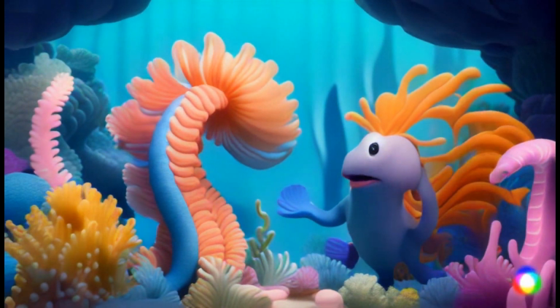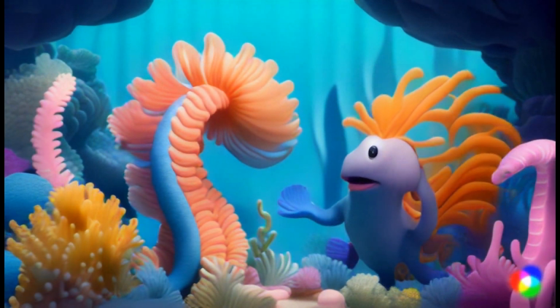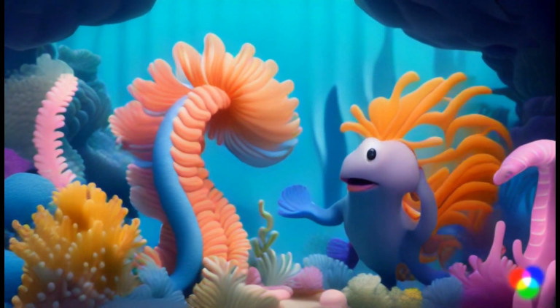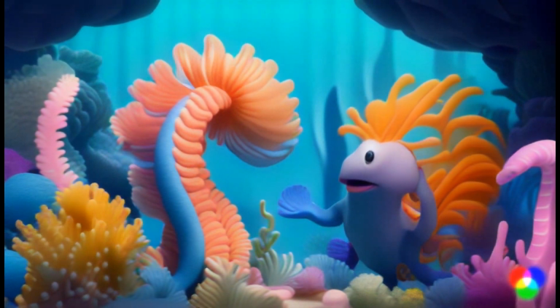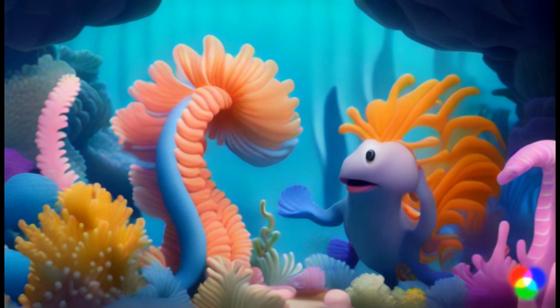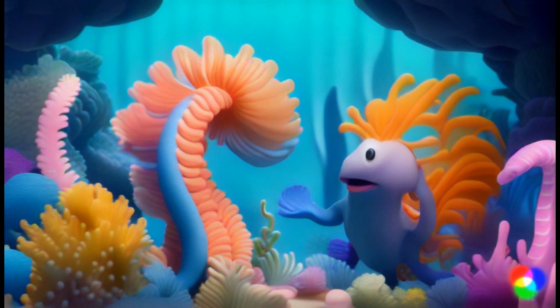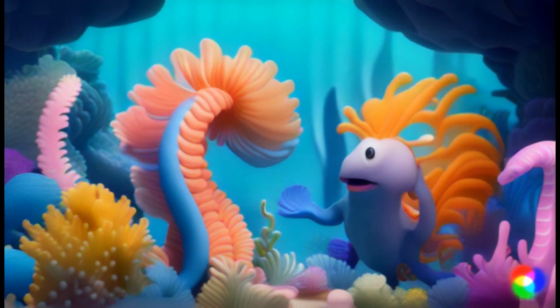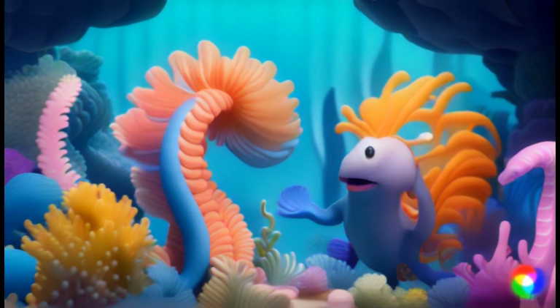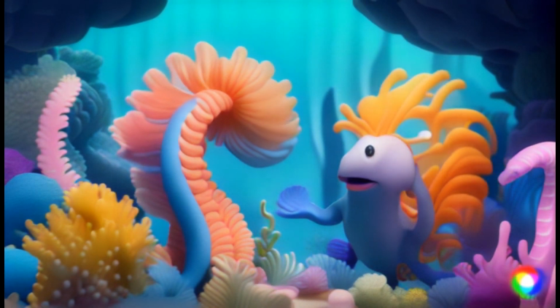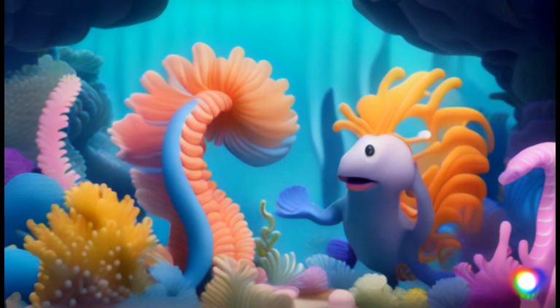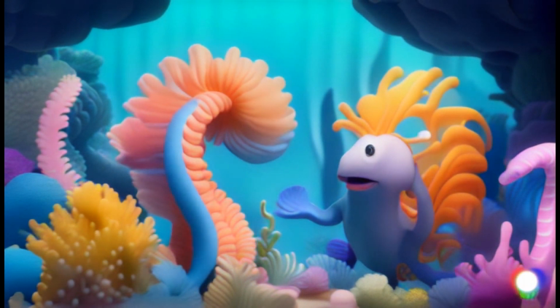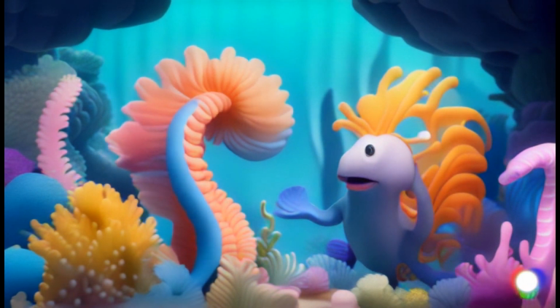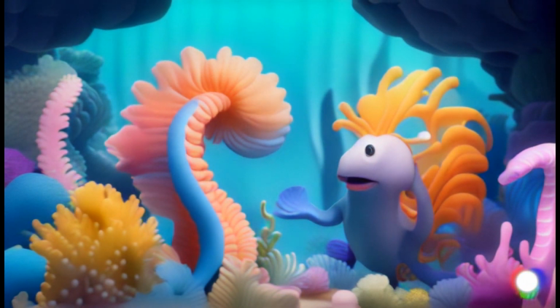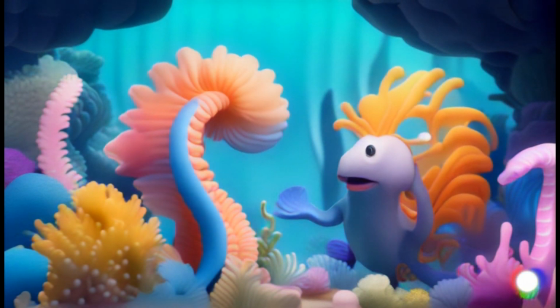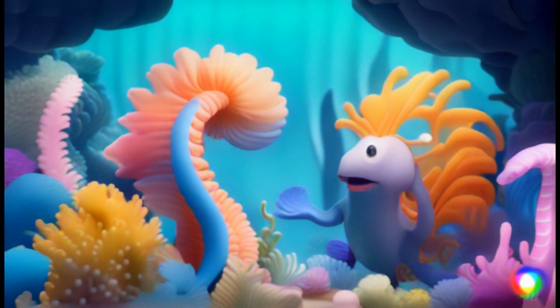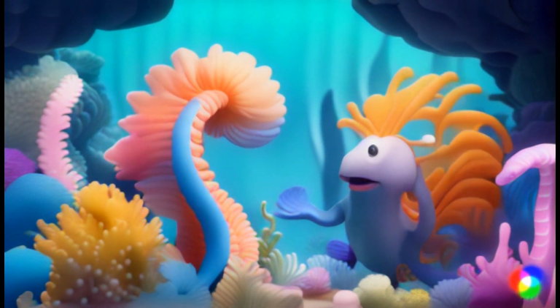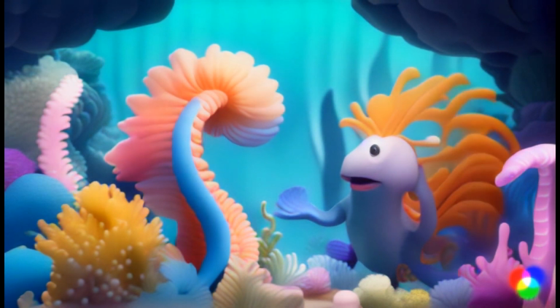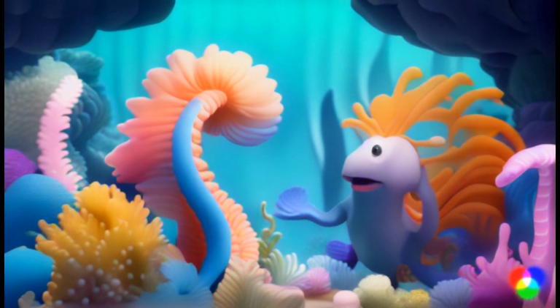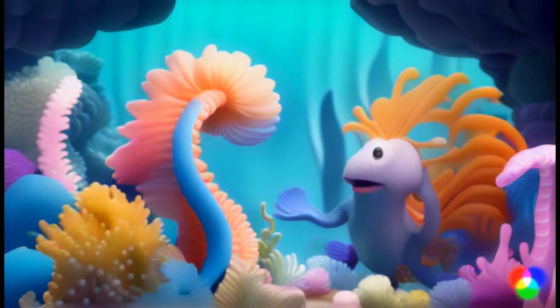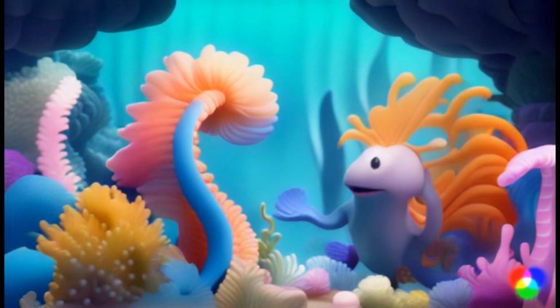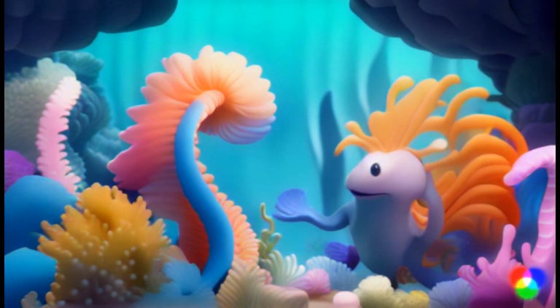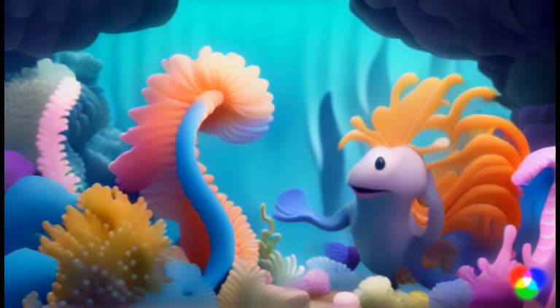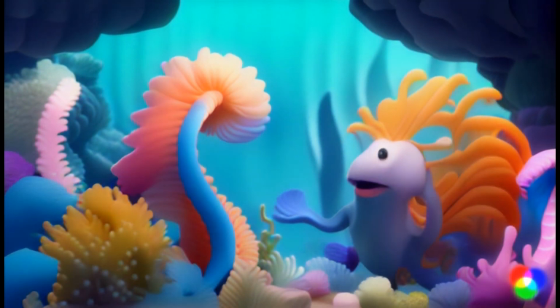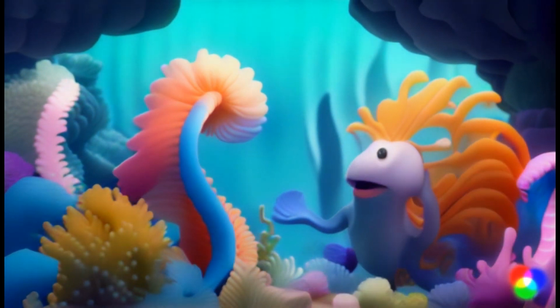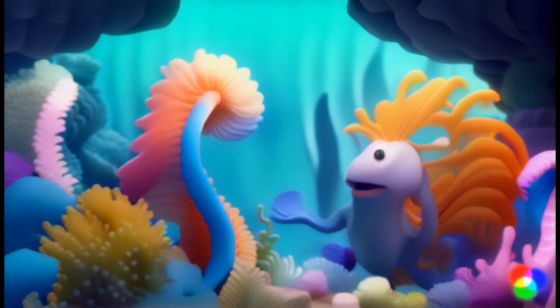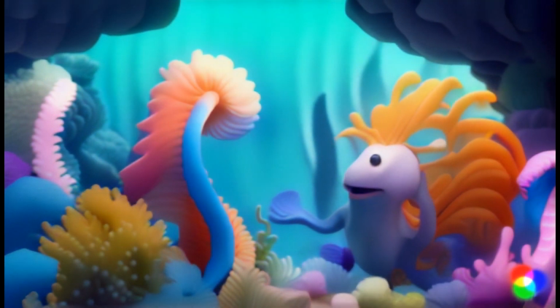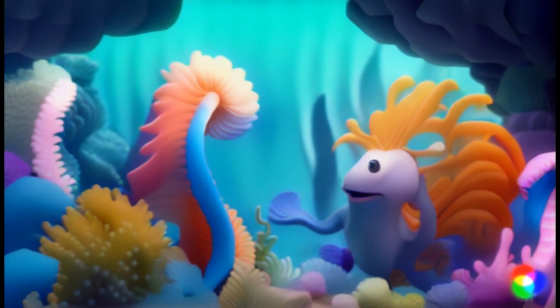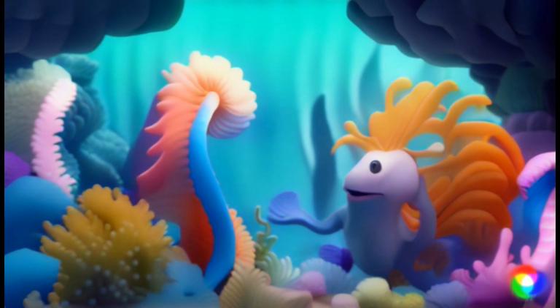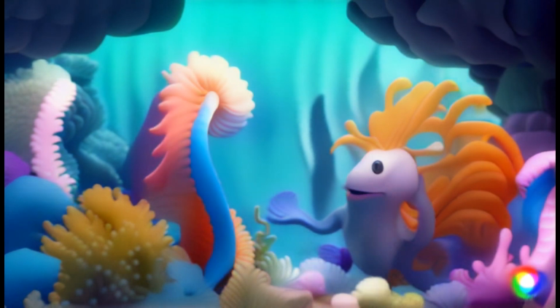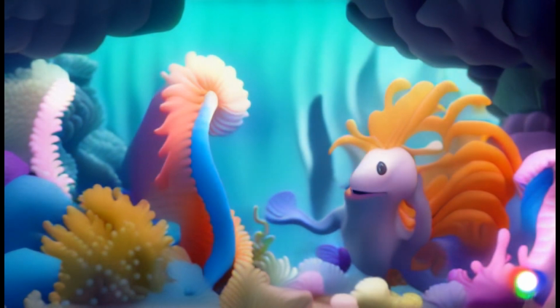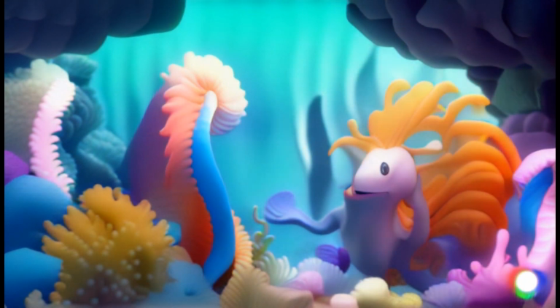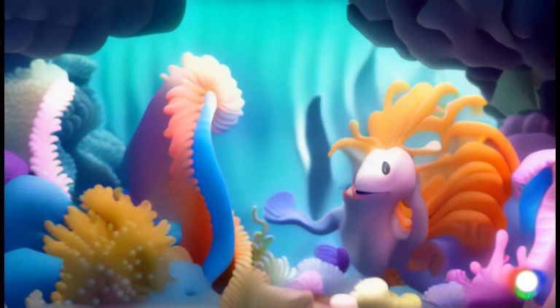Sea anemones might look like swaying flowers, but they're actually our friends. They provide us with shelter and protection. Isn't that cool?